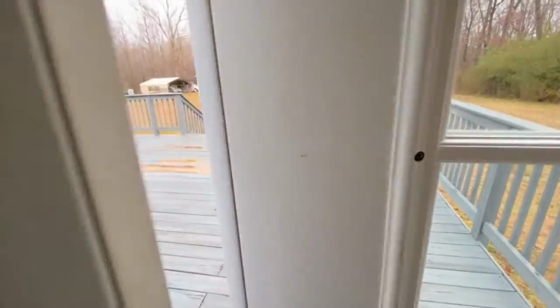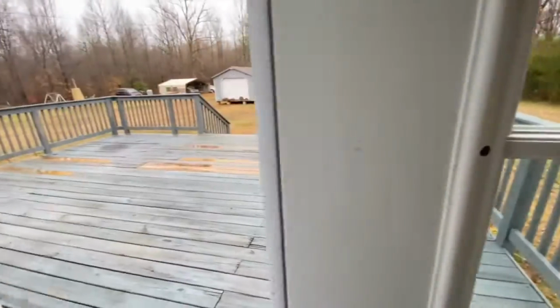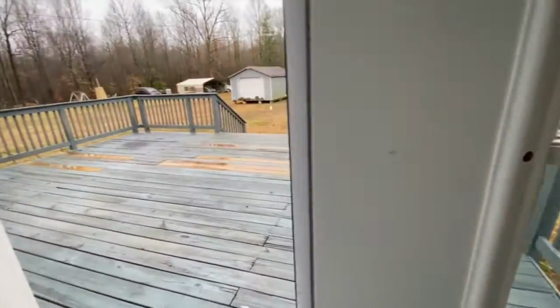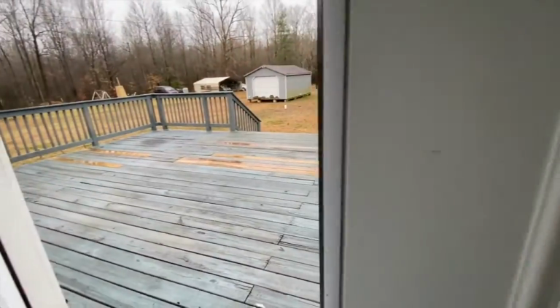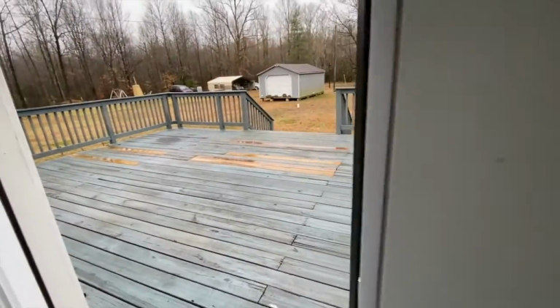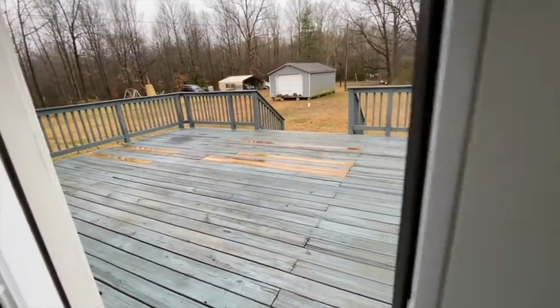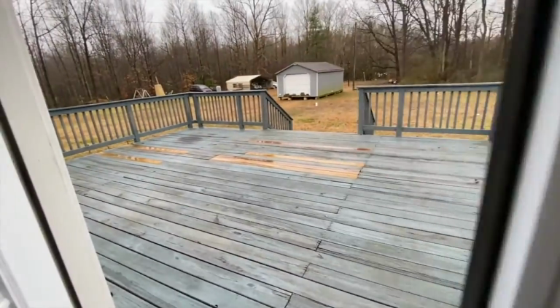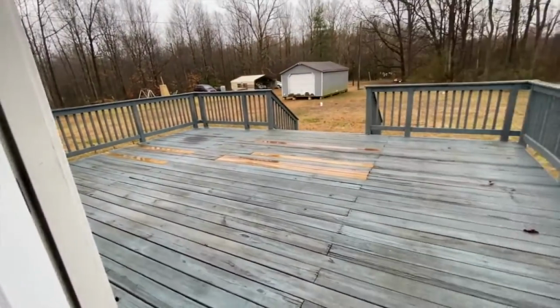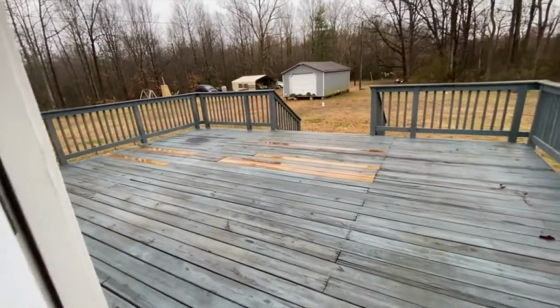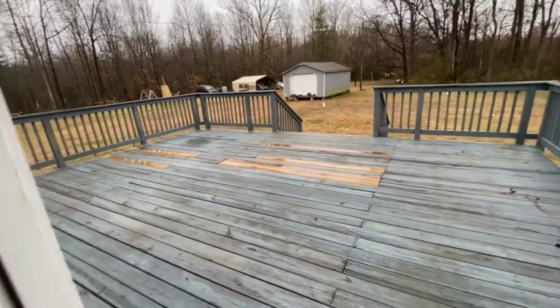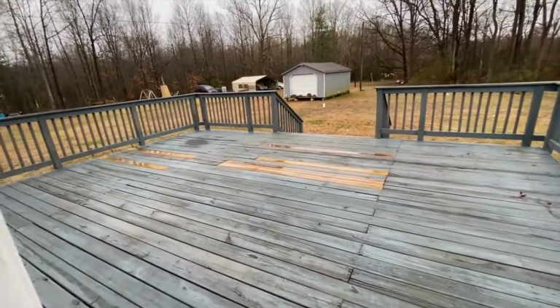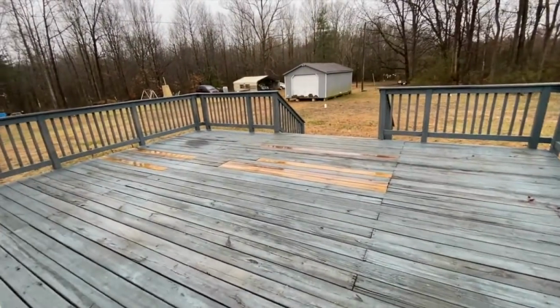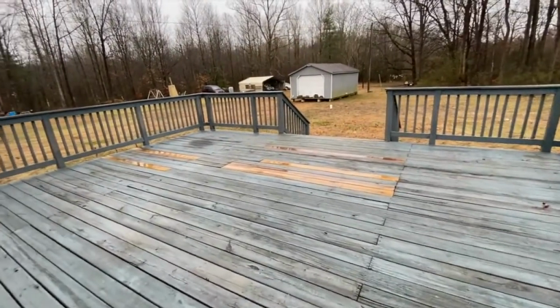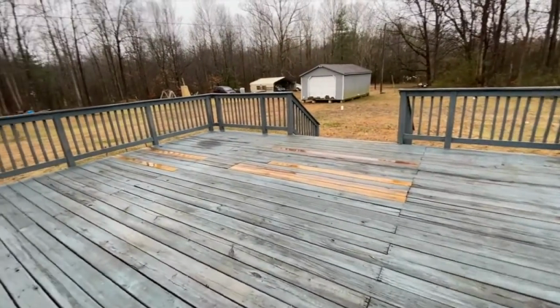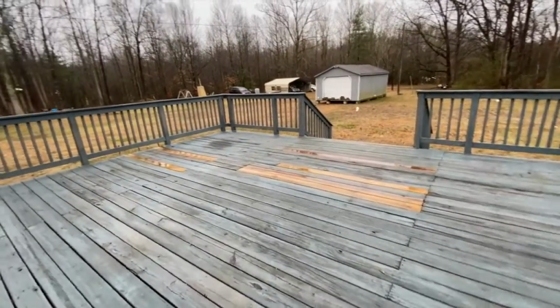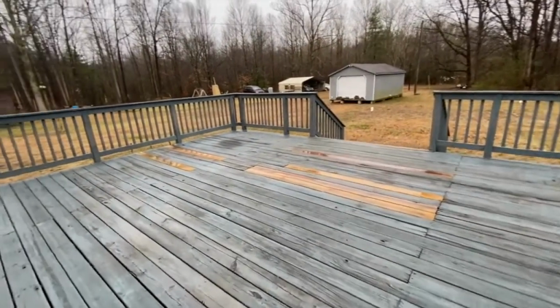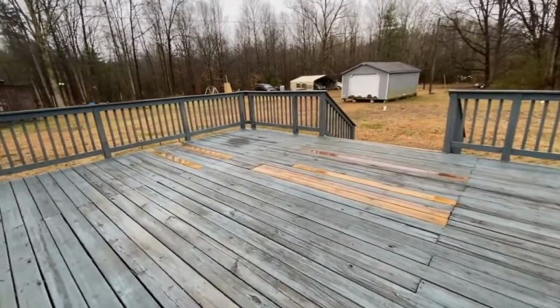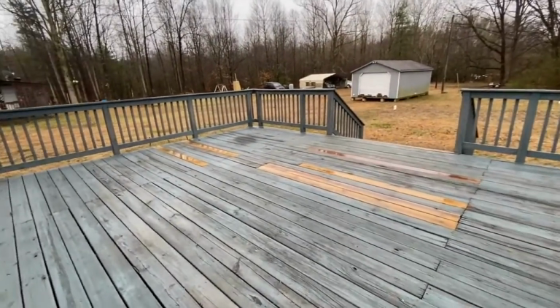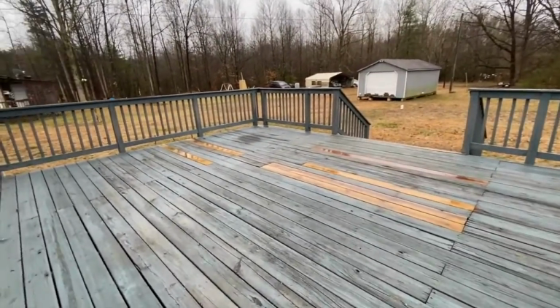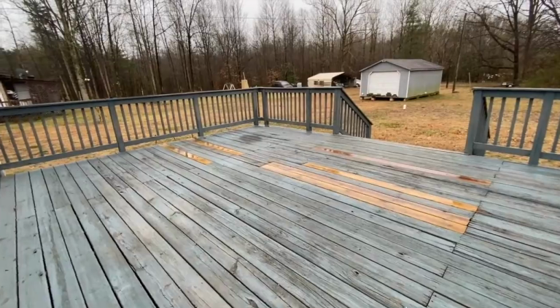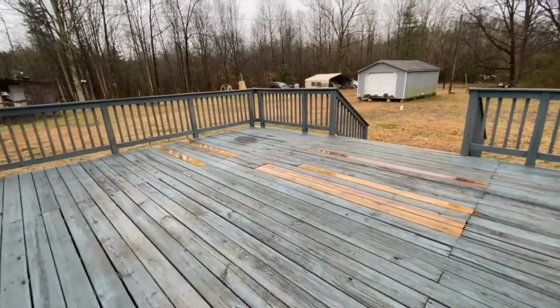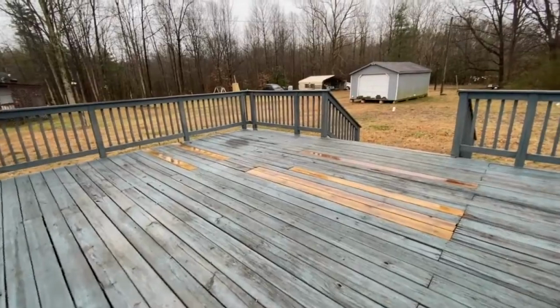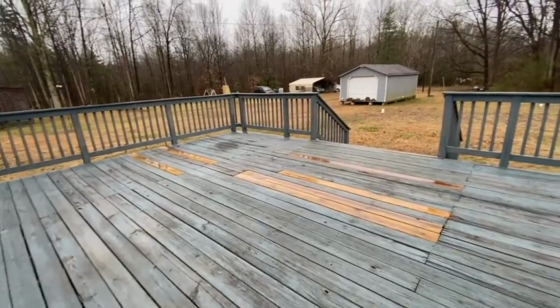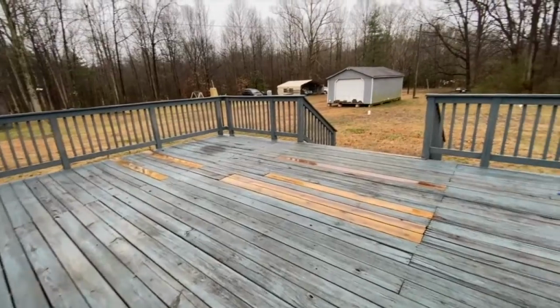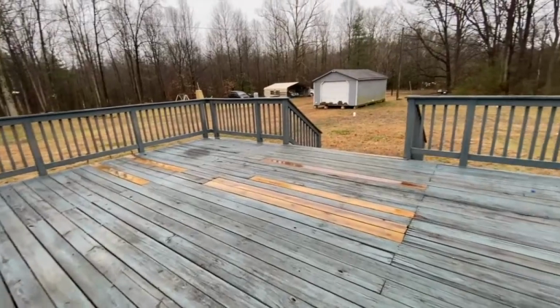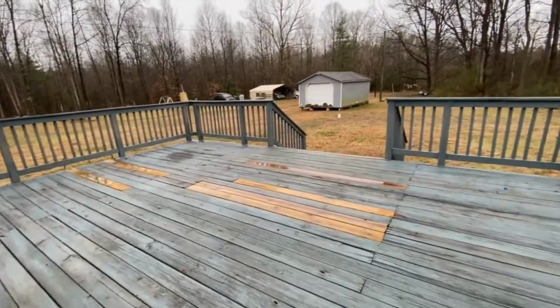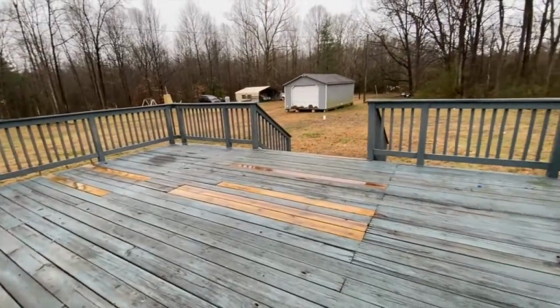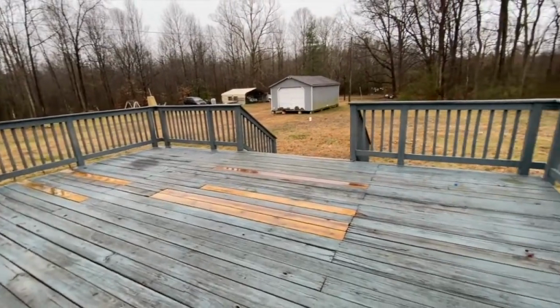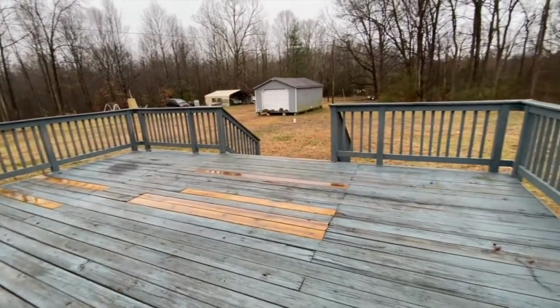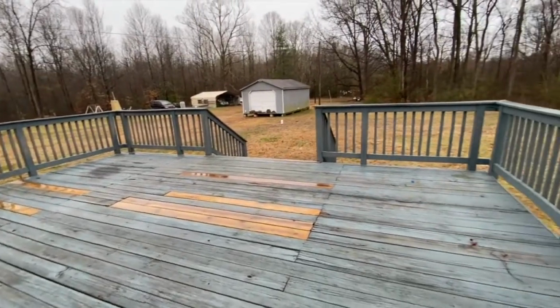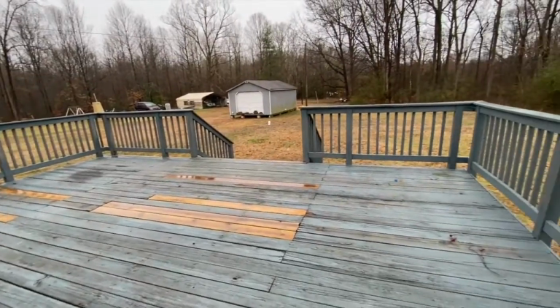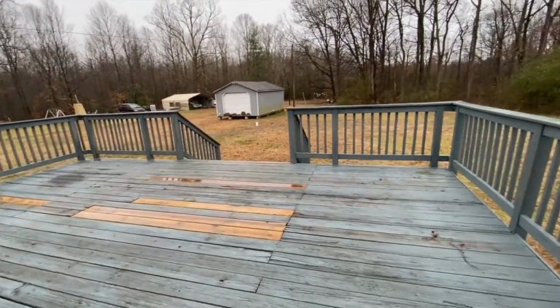There's a large back deck and a nice big backyard.